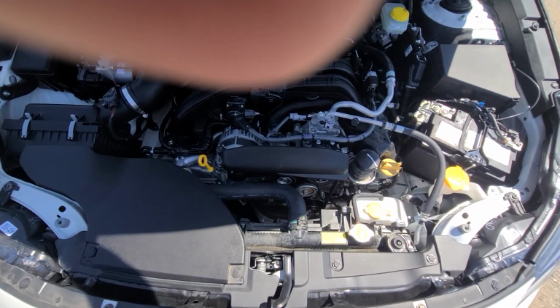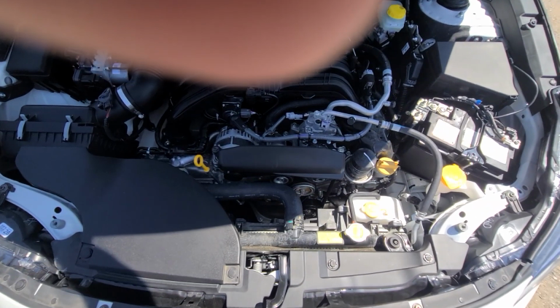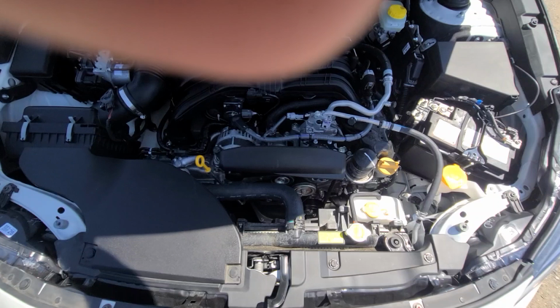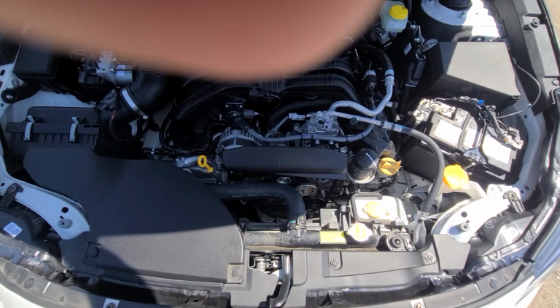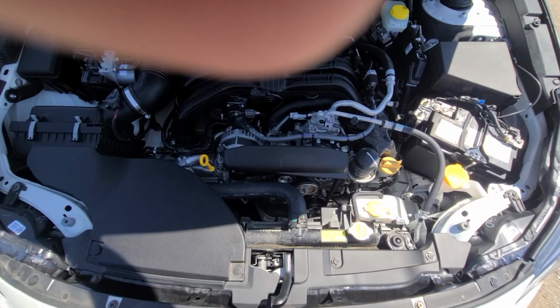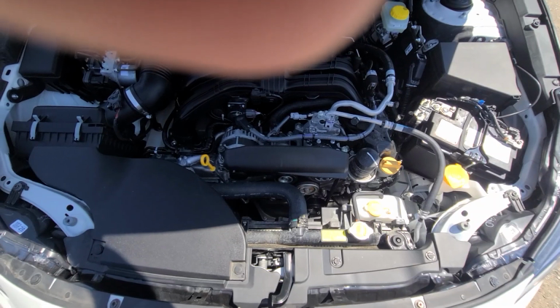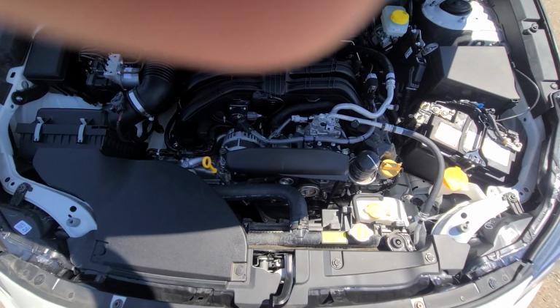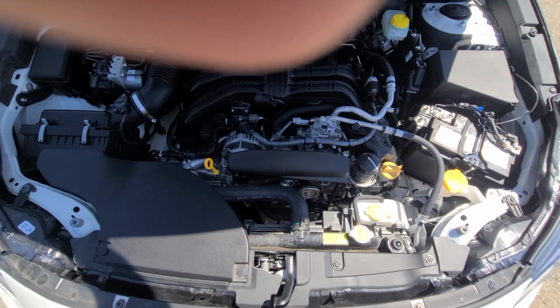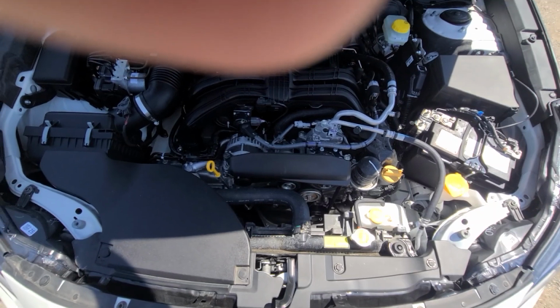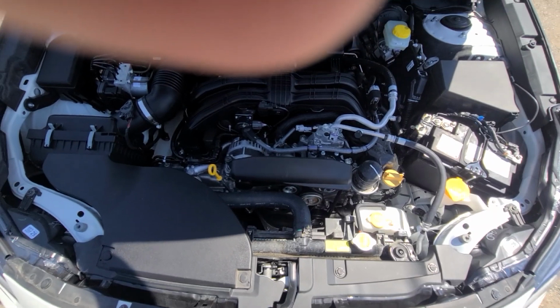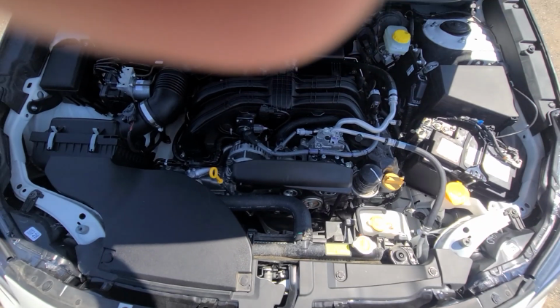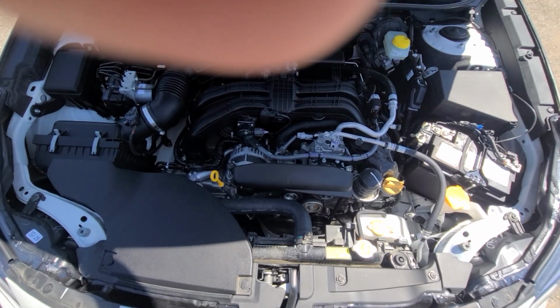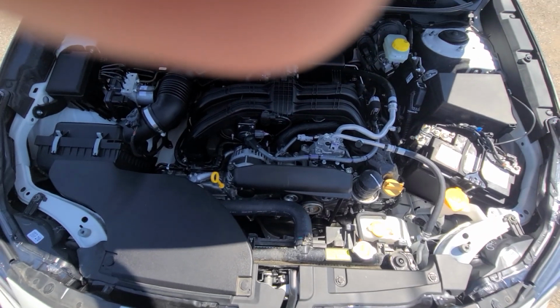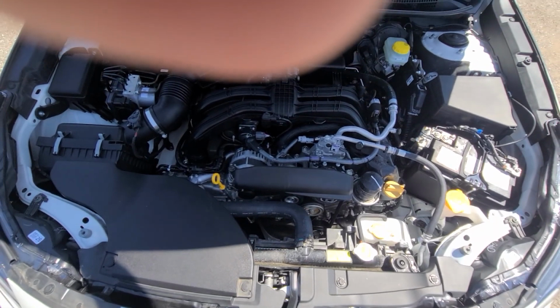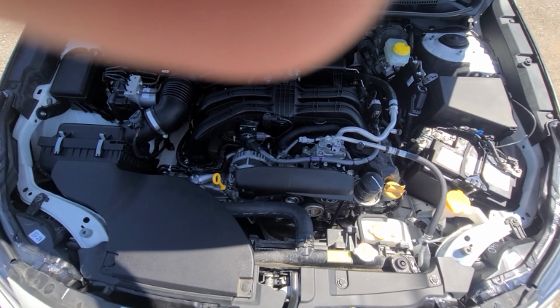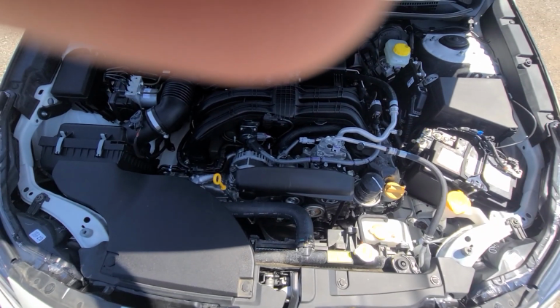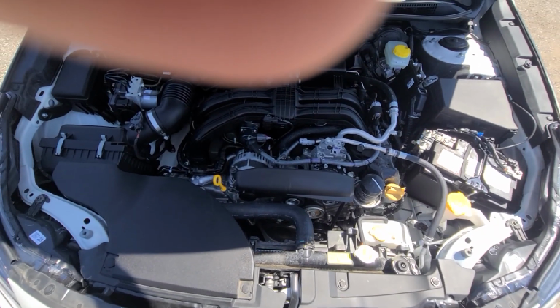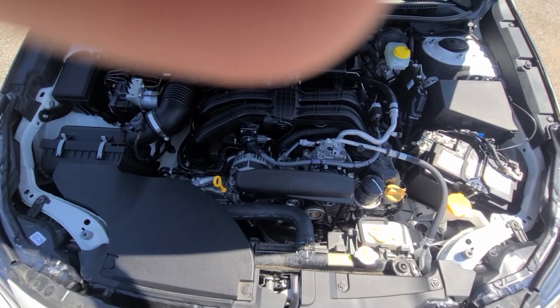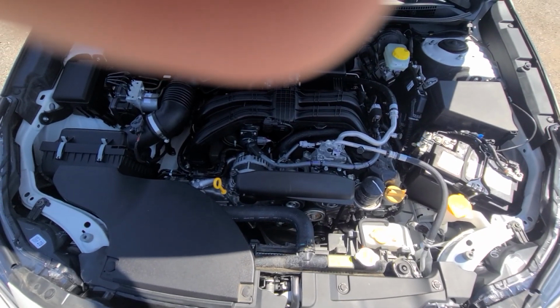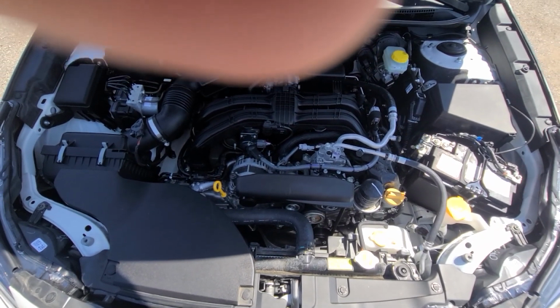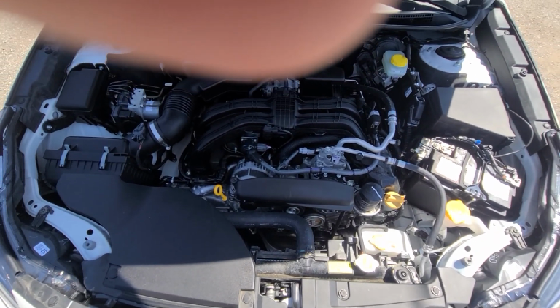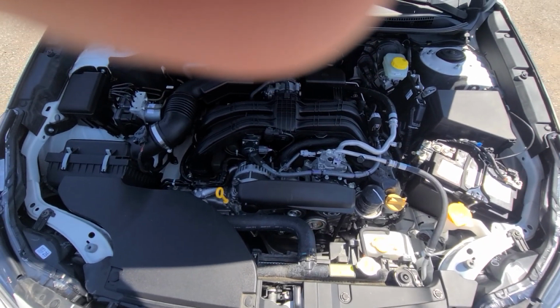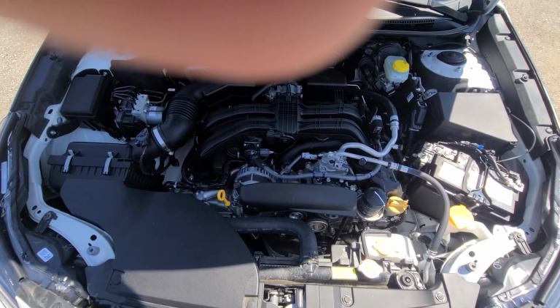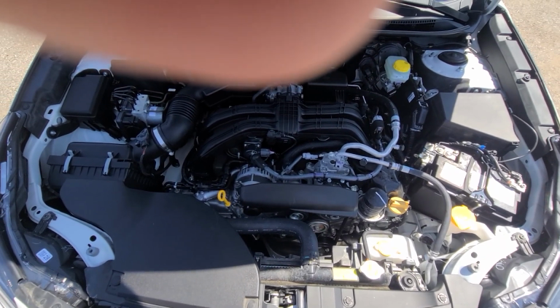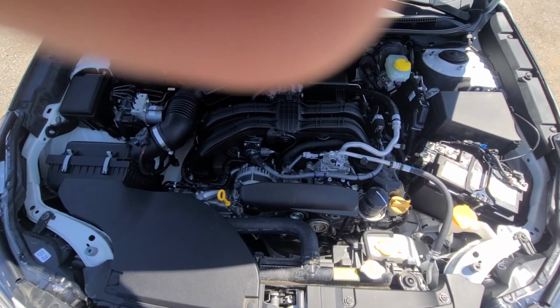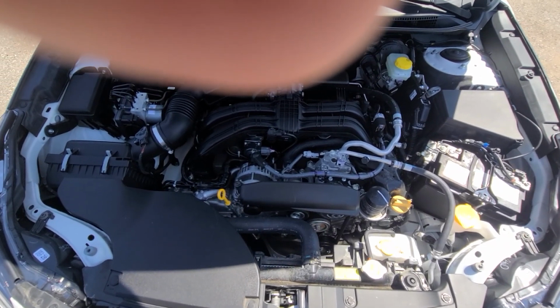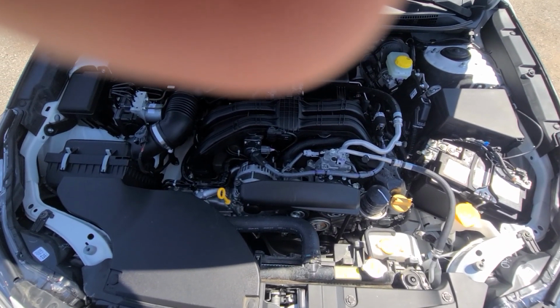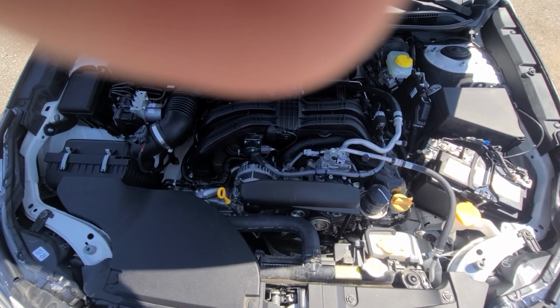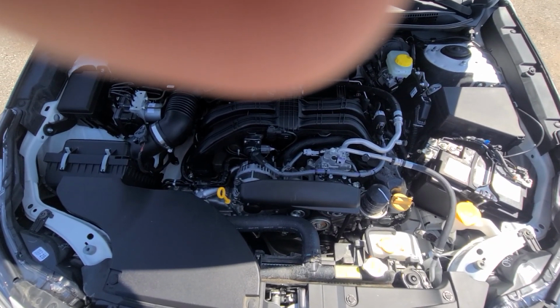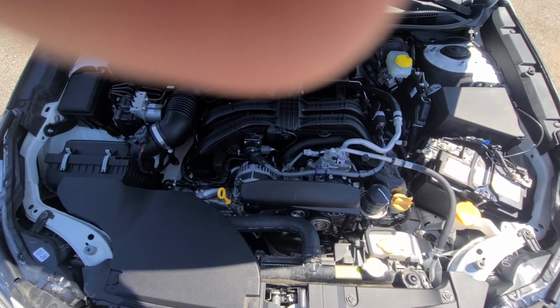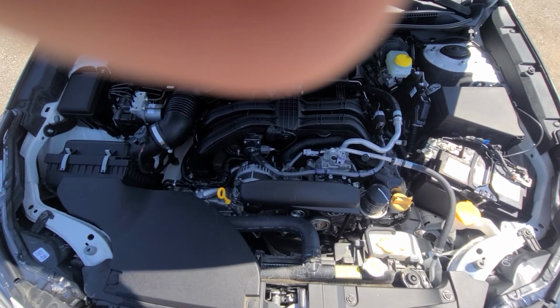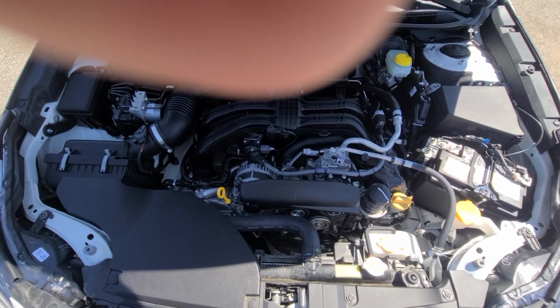Everything inside the engine bay is factory original — we only did body work, nothing else.